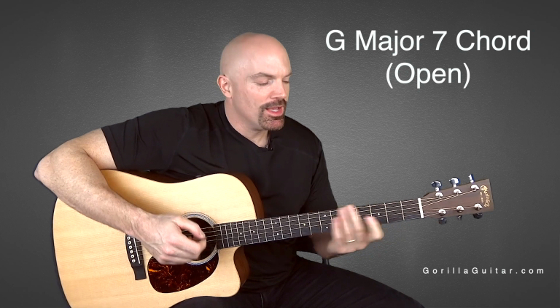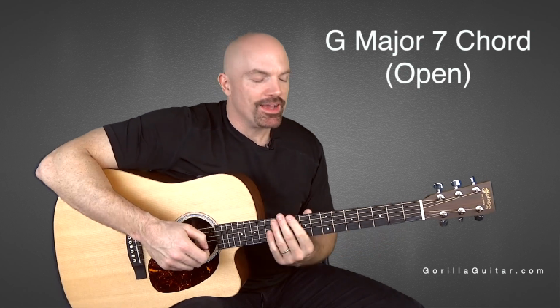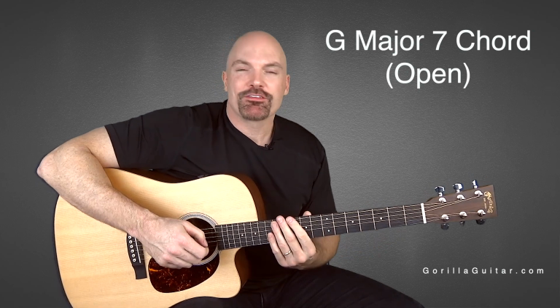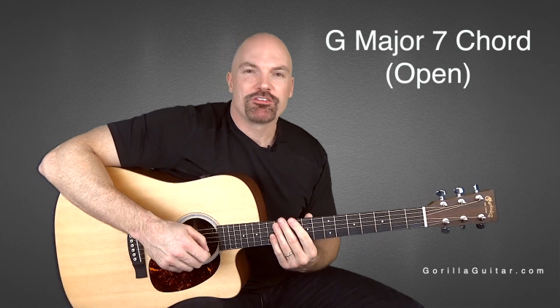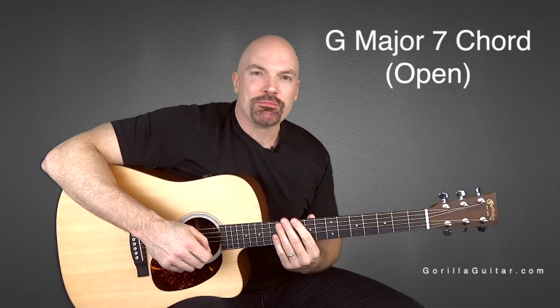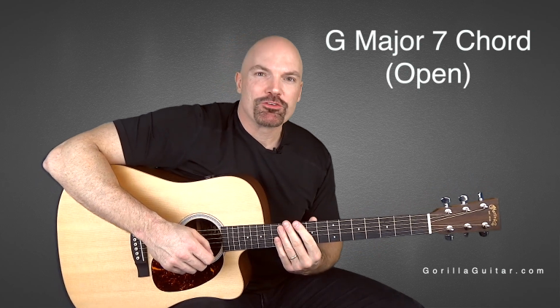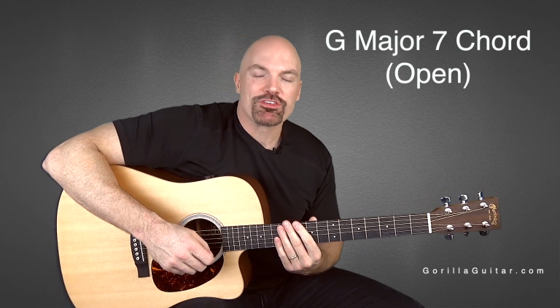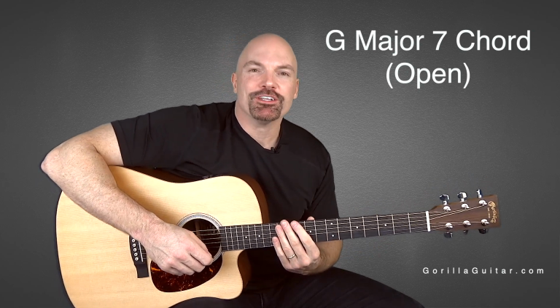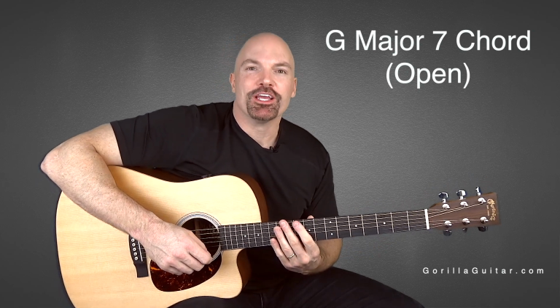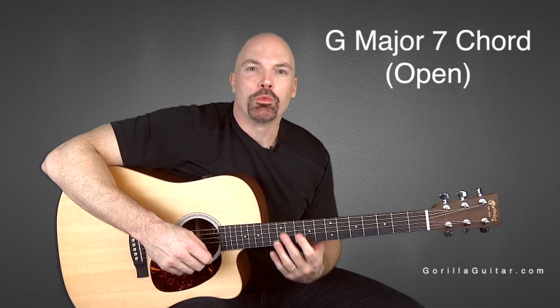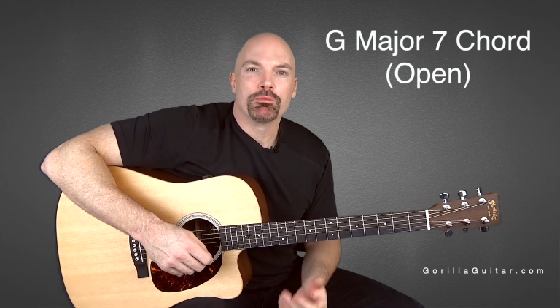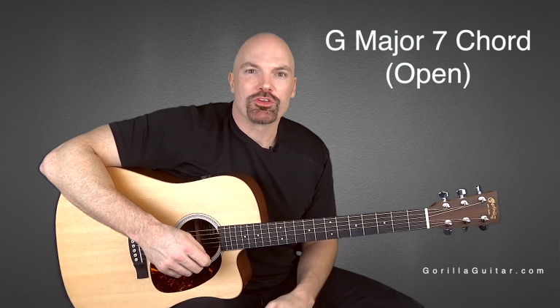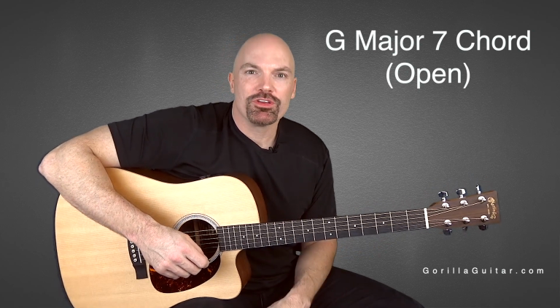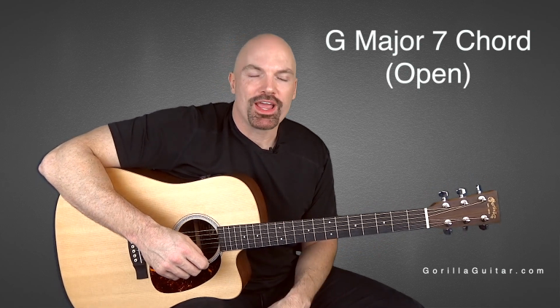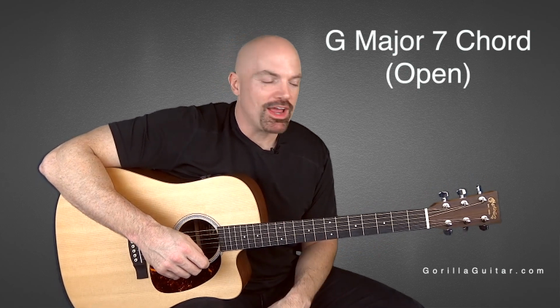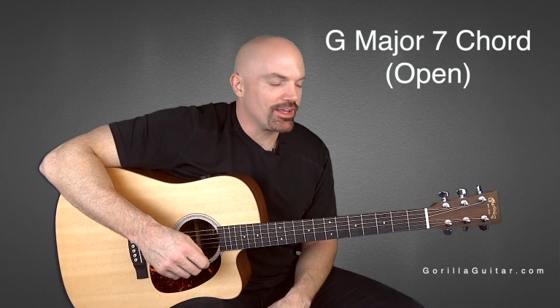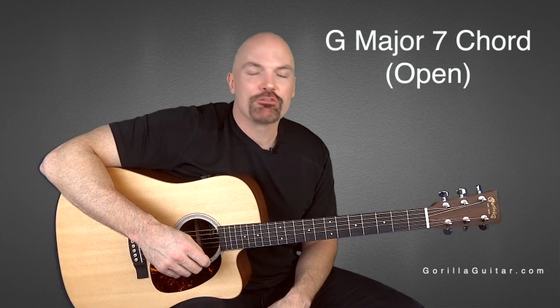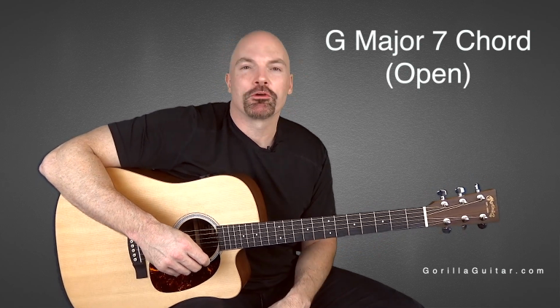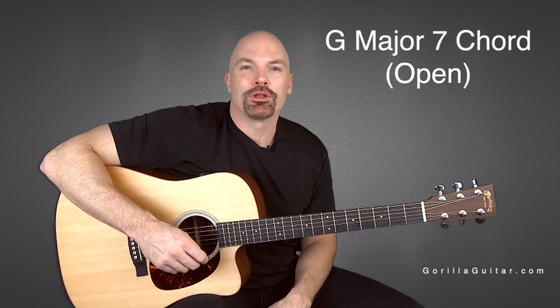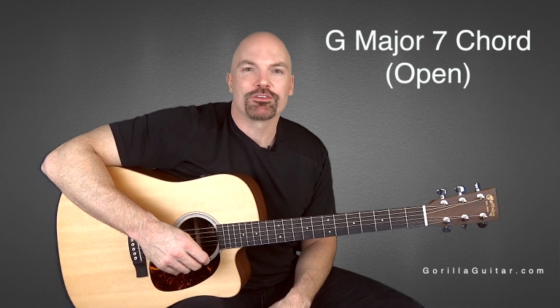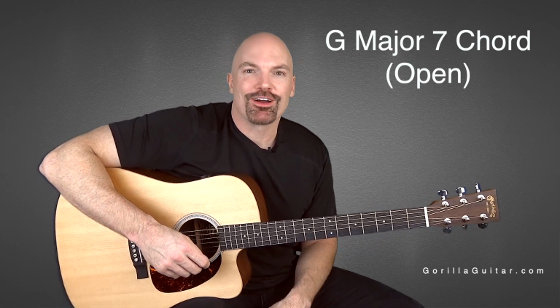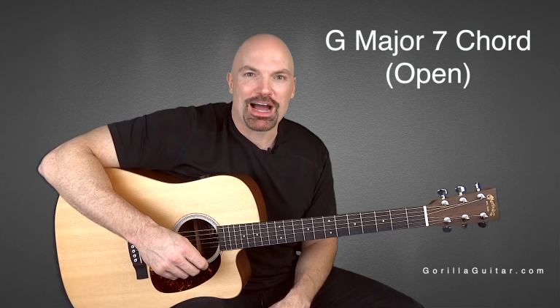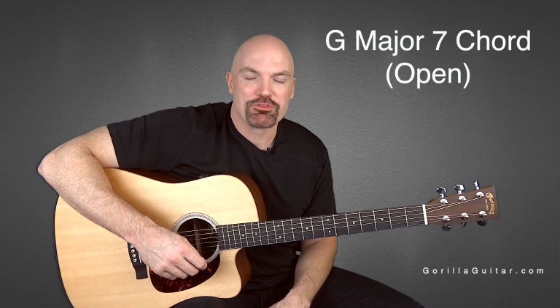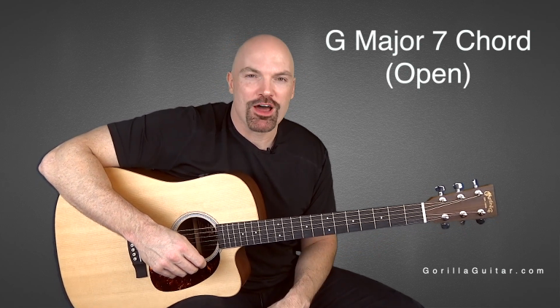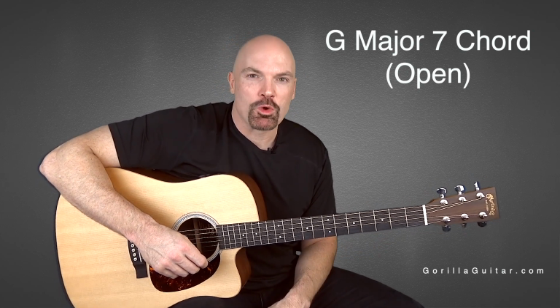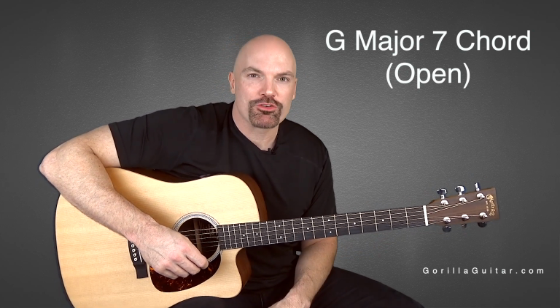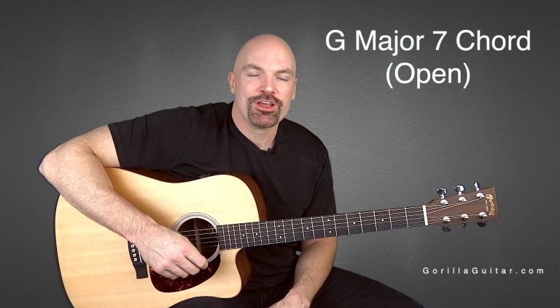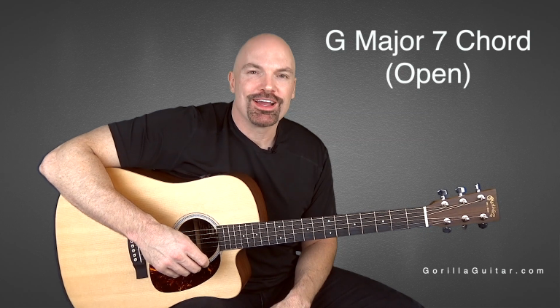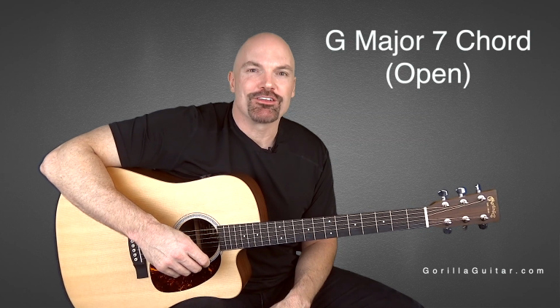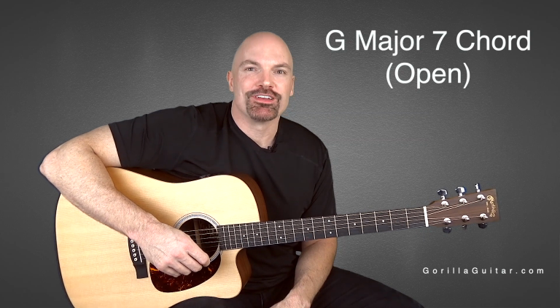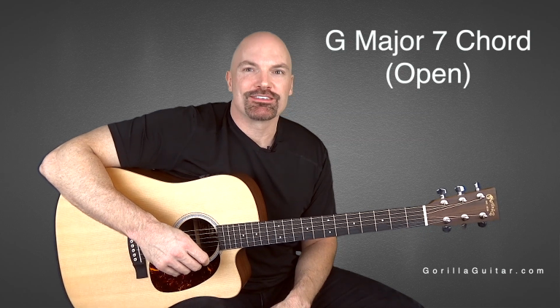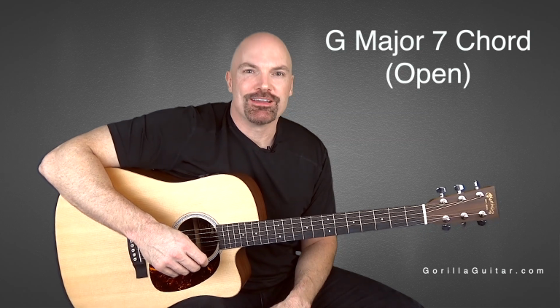And that's the G major 7 in open position. Again, for Gorilla Guitar, I'm John Rush, and I'll see you next time.